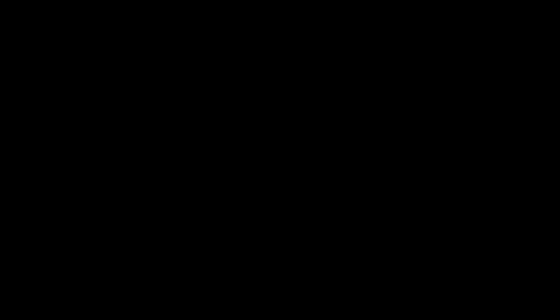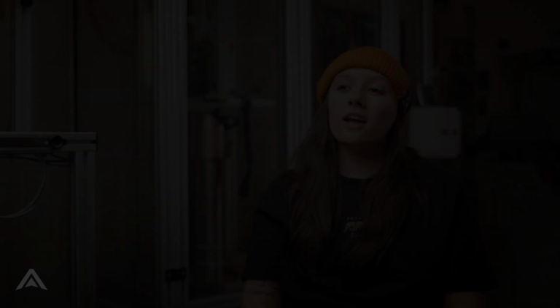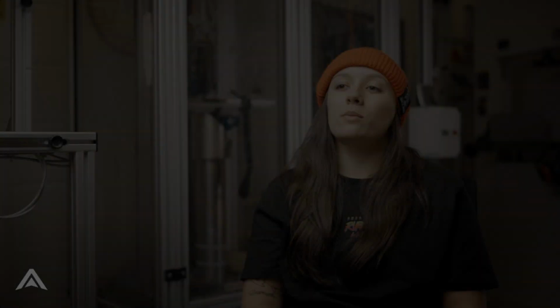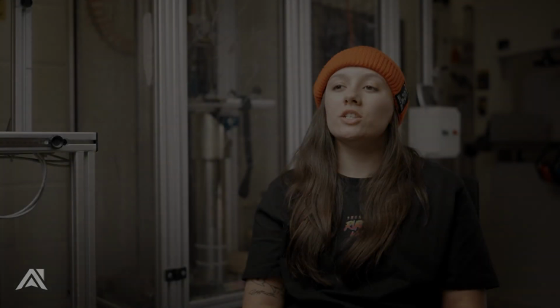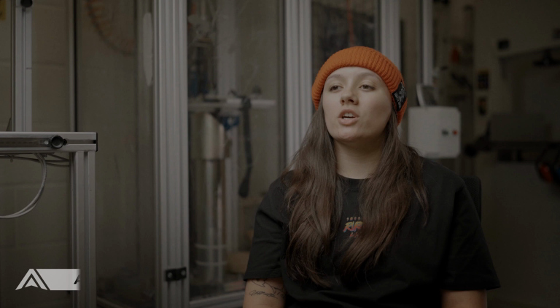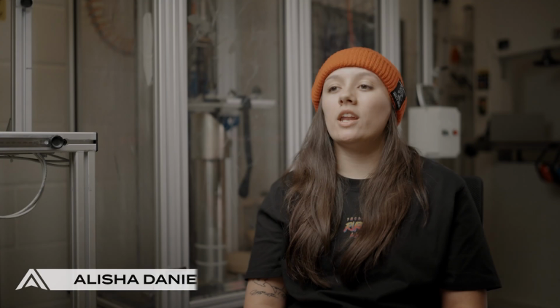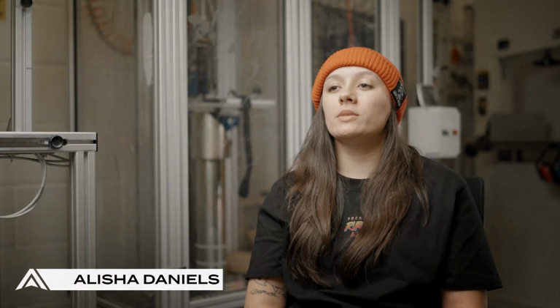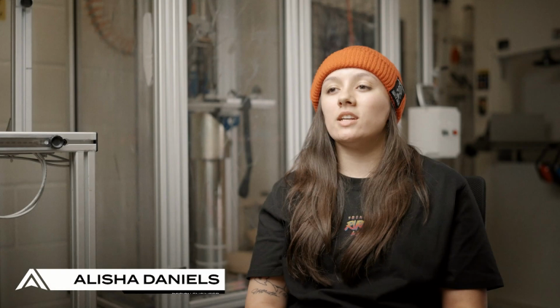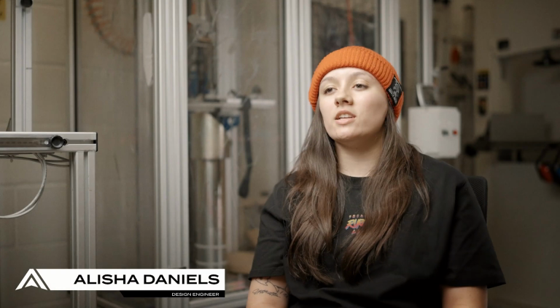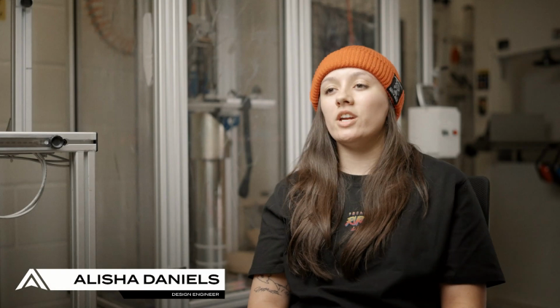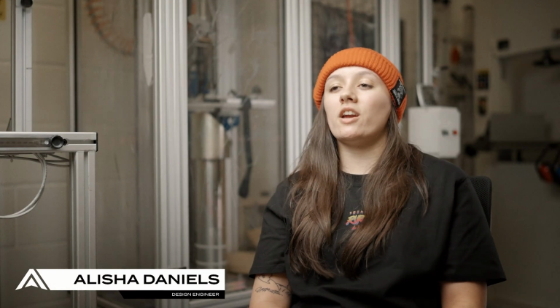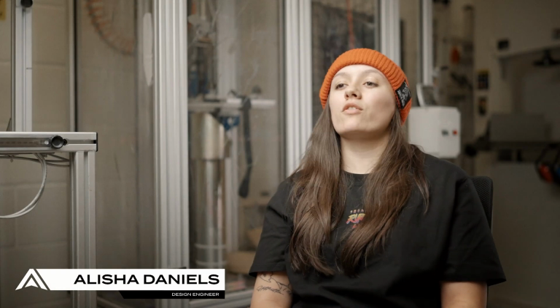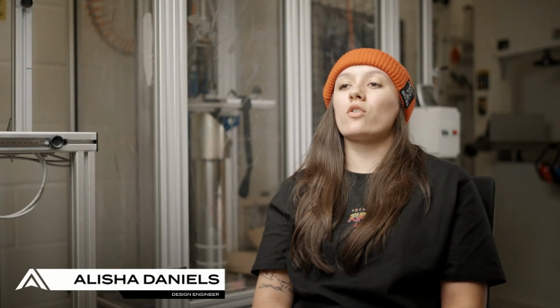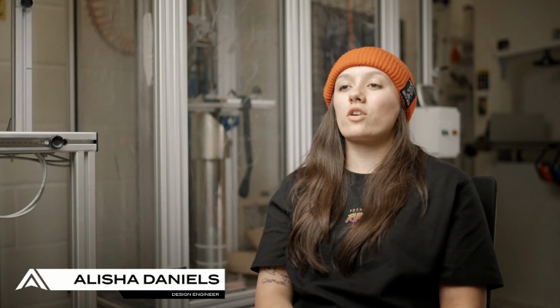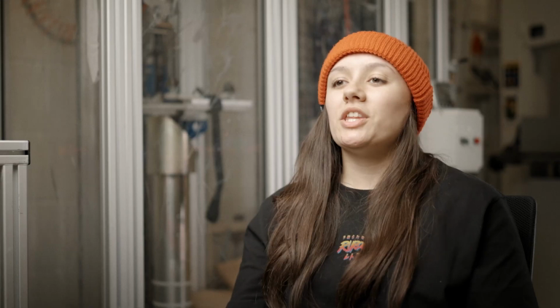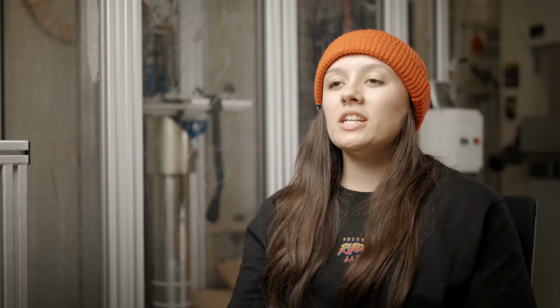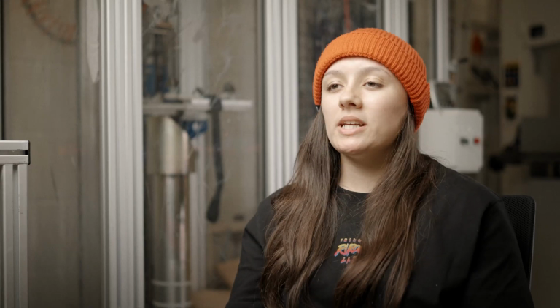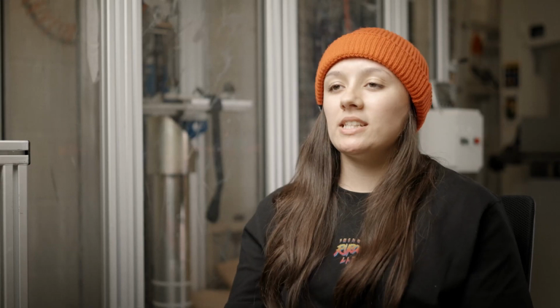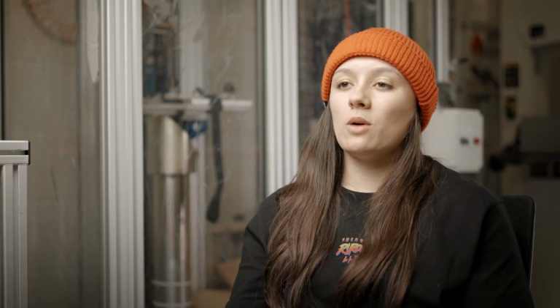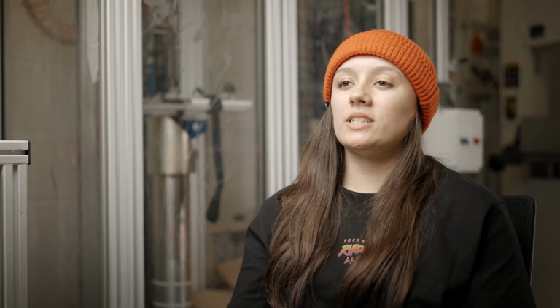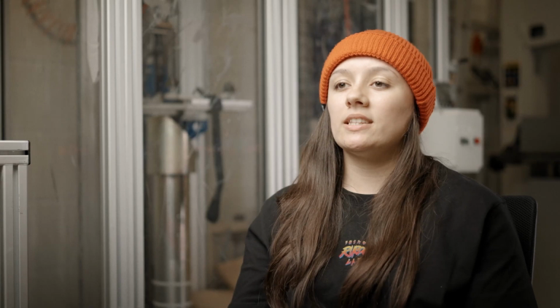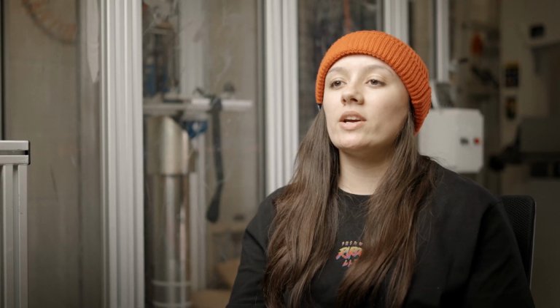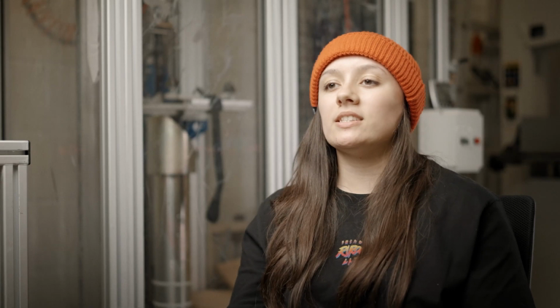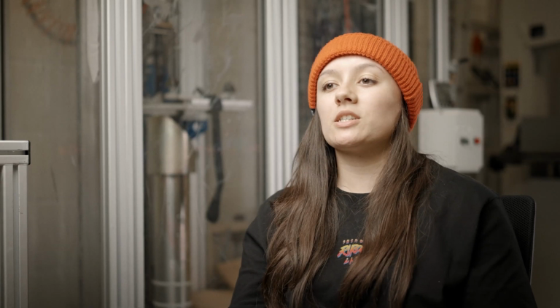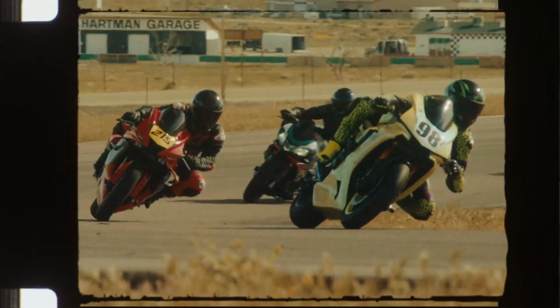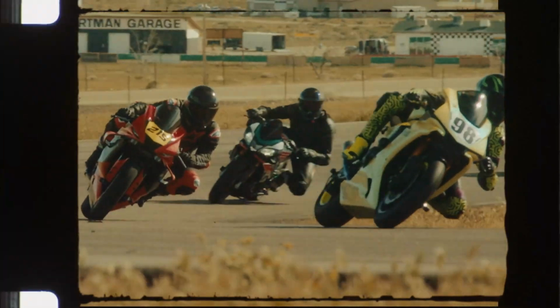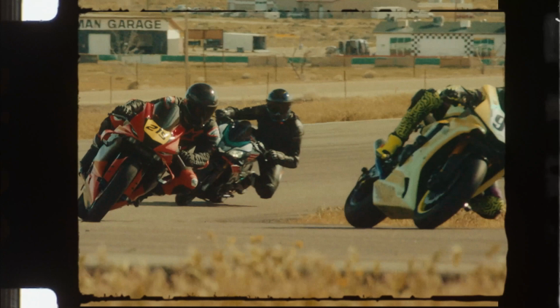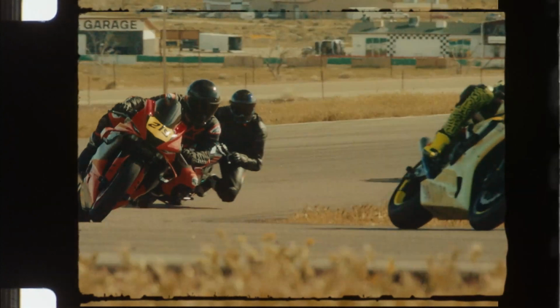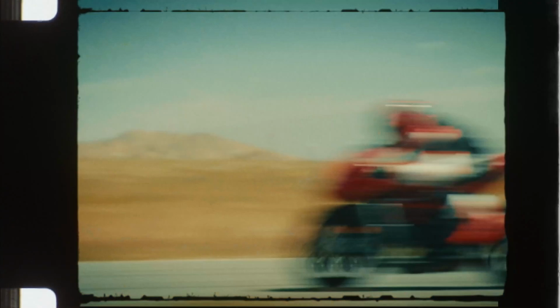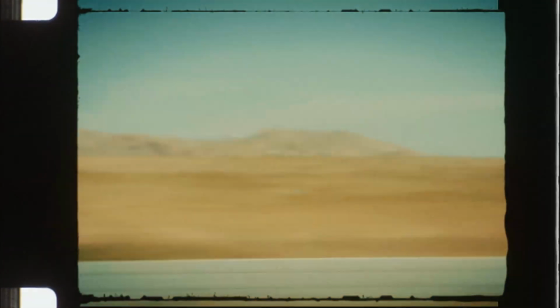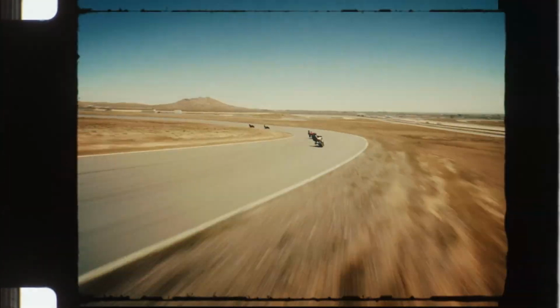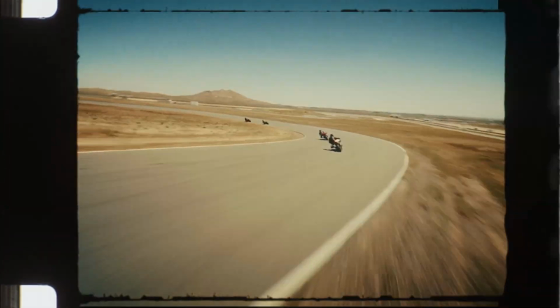Hi, I'm Alicia and I'm a design engineer here at Ruroc. The thing that makes this helmet stand out against its competitors is the Ruroc DNA.